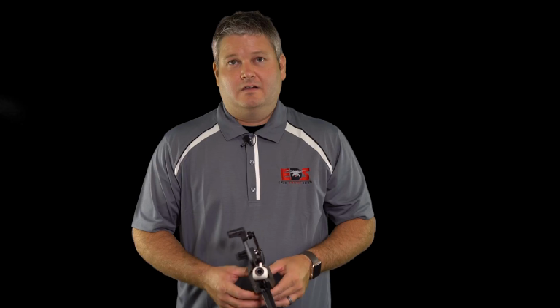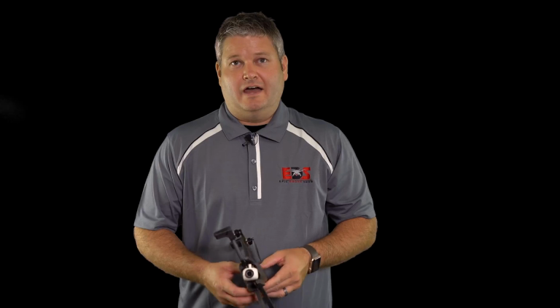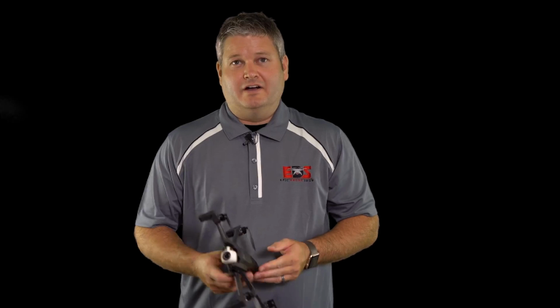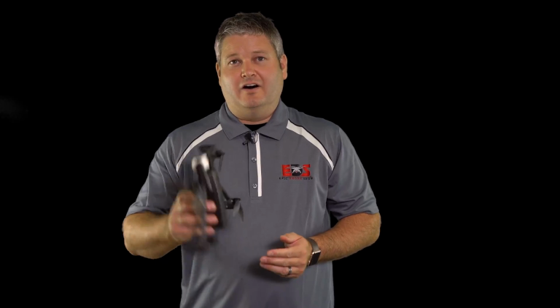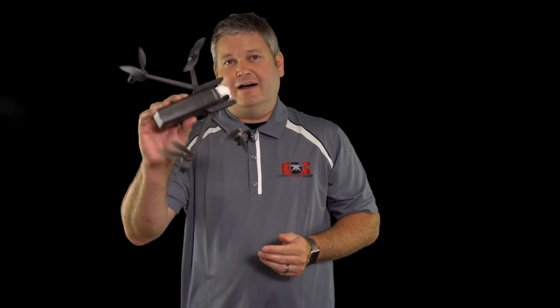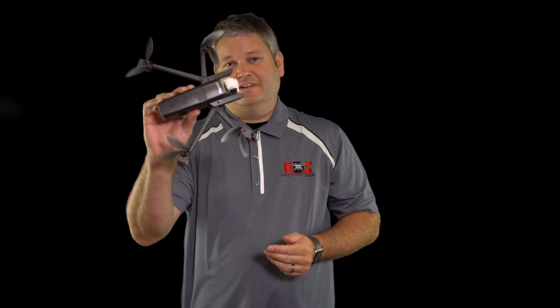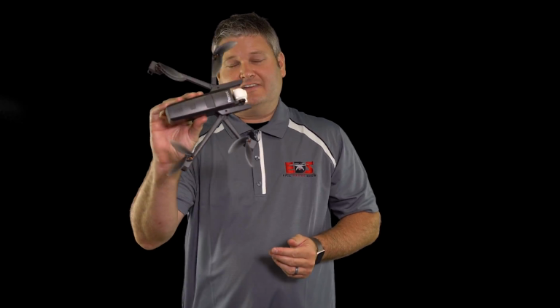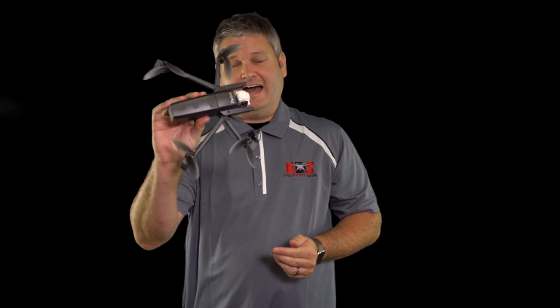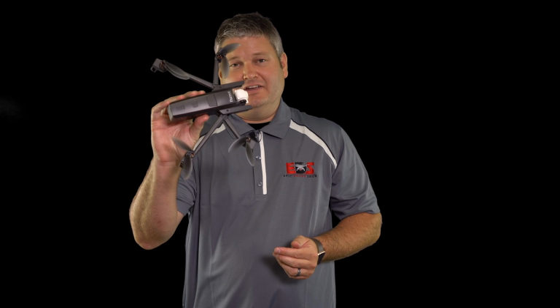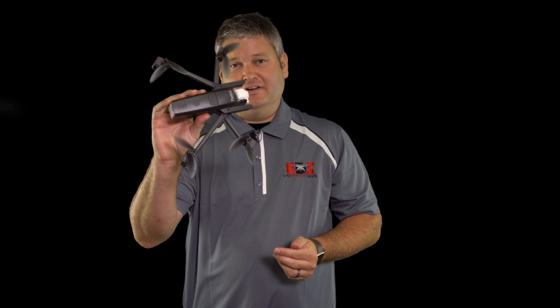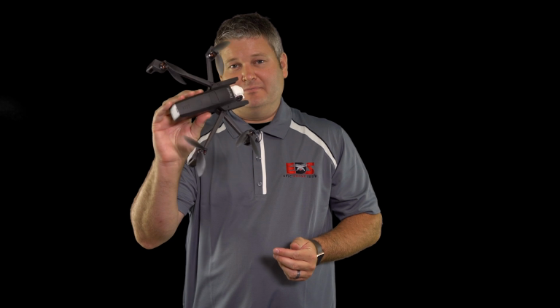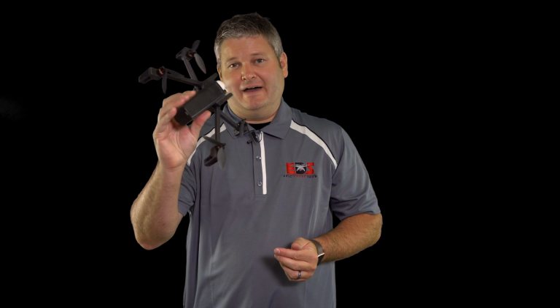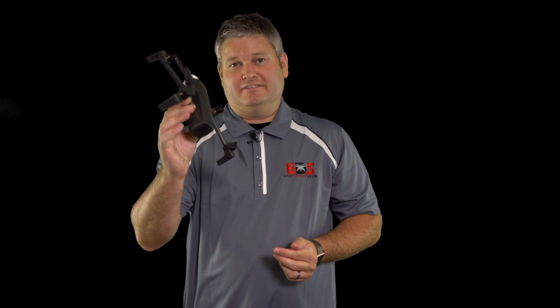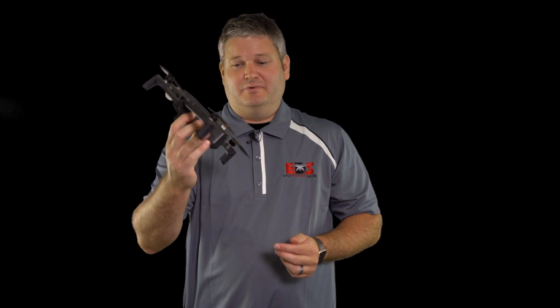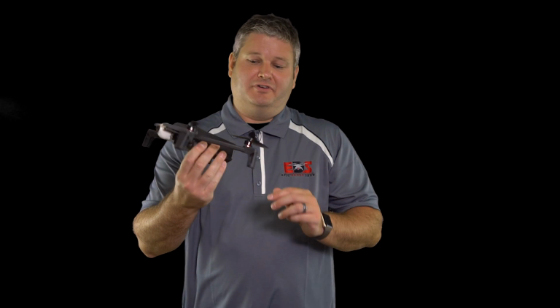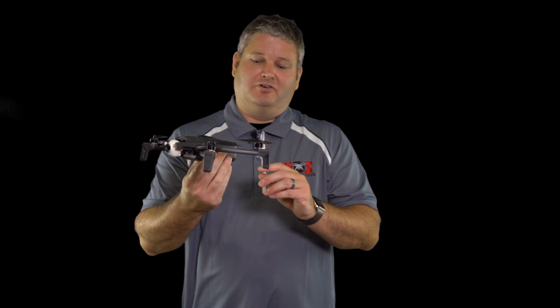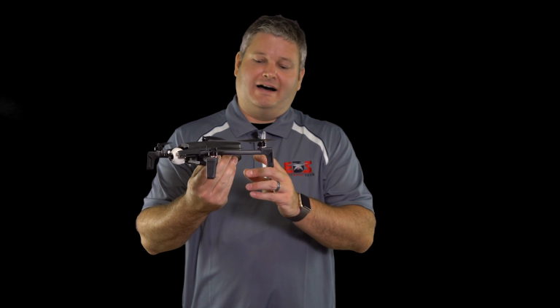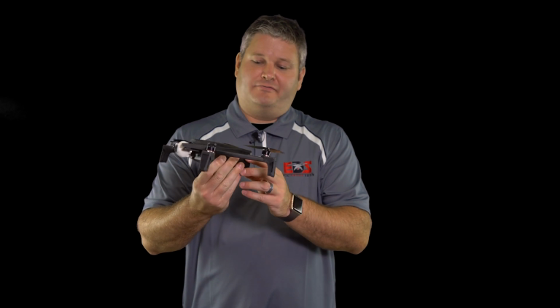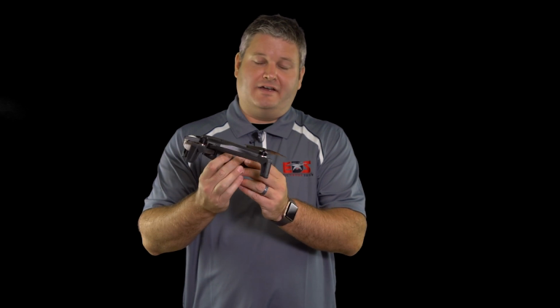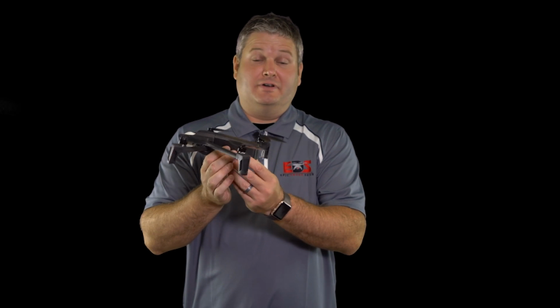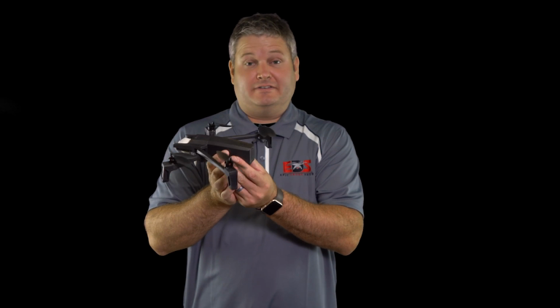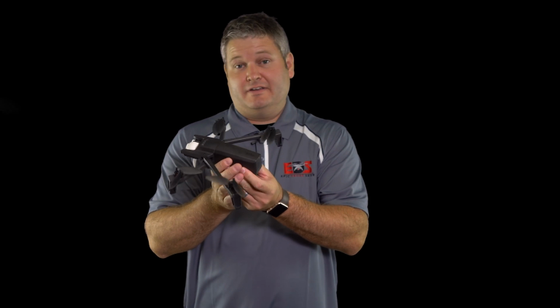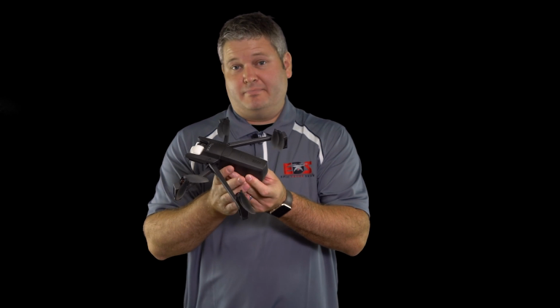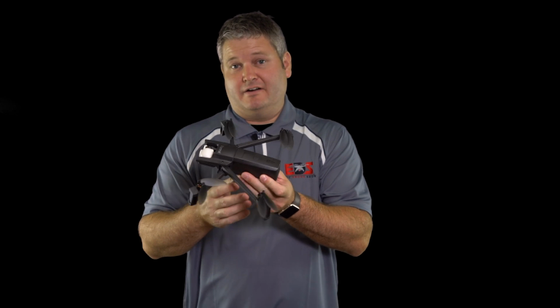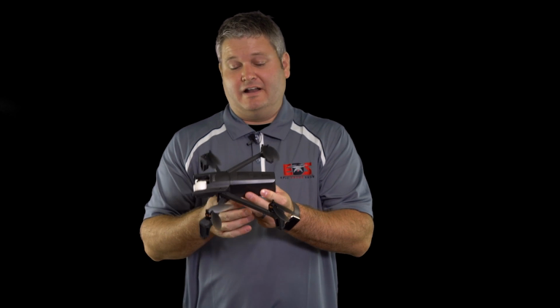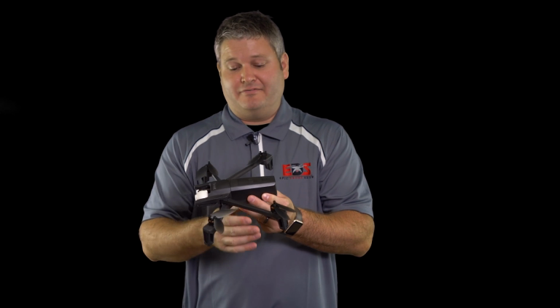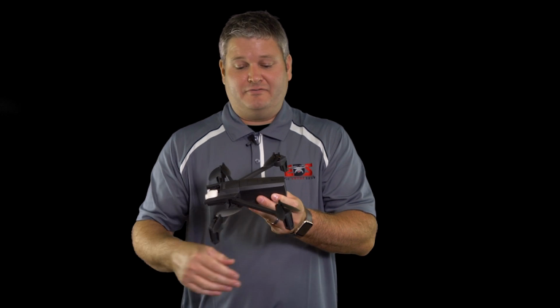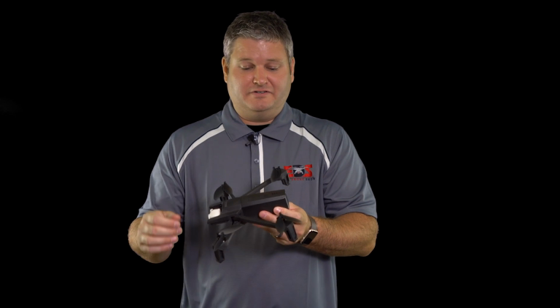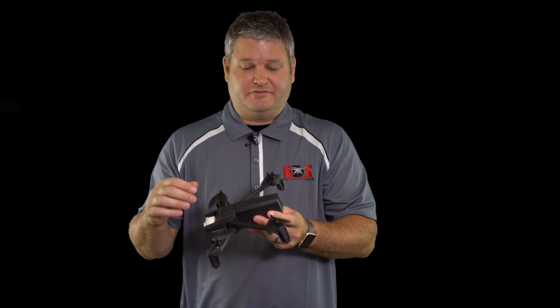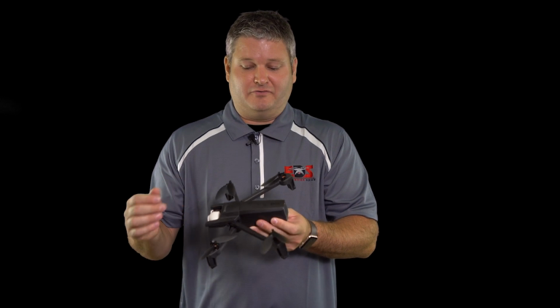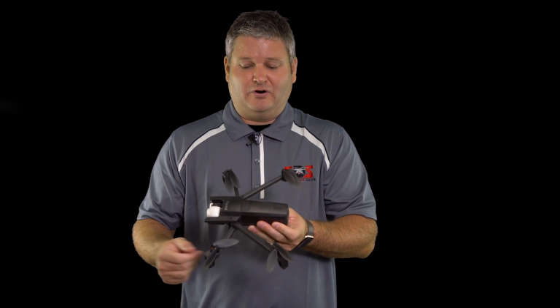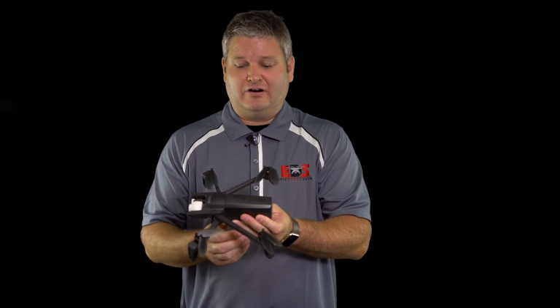Hey y'all, Rick Skye here and I'm about to reveal my favorite Parrot Anafi feature so far.